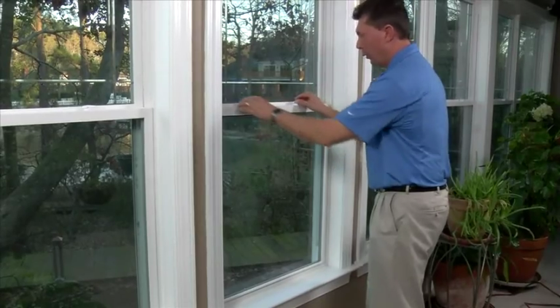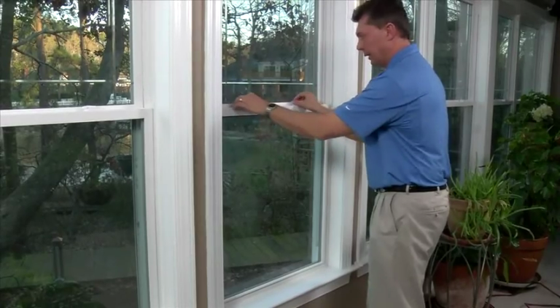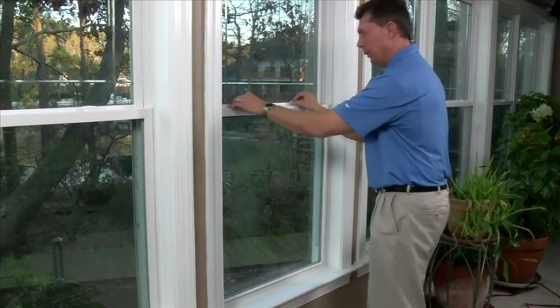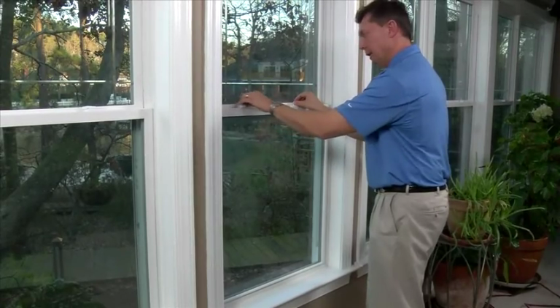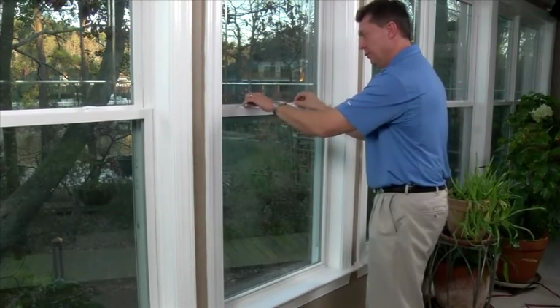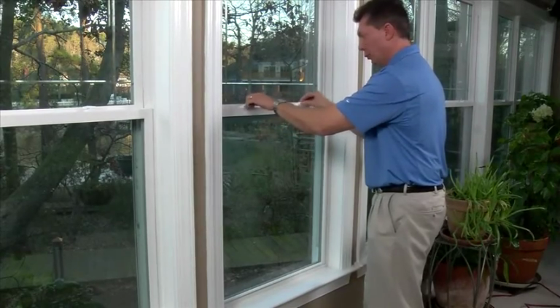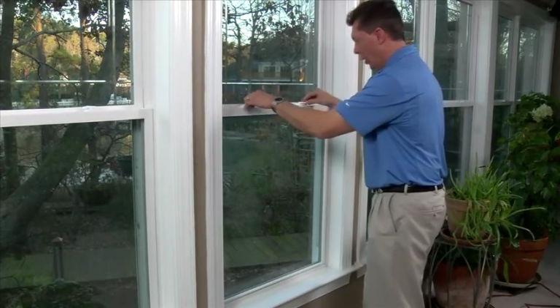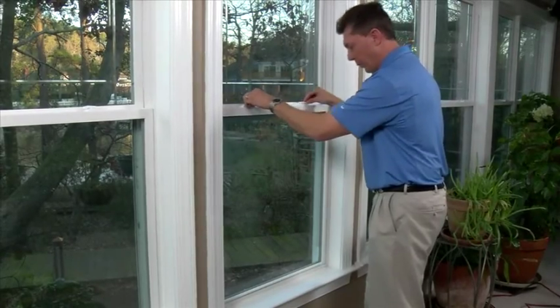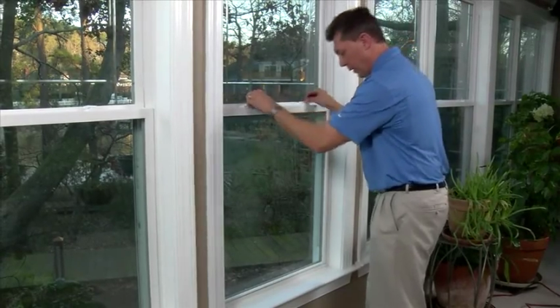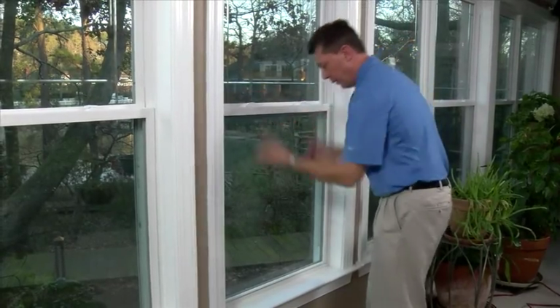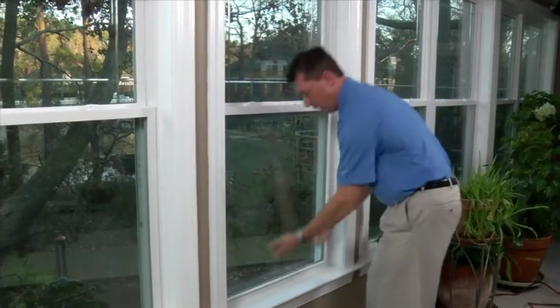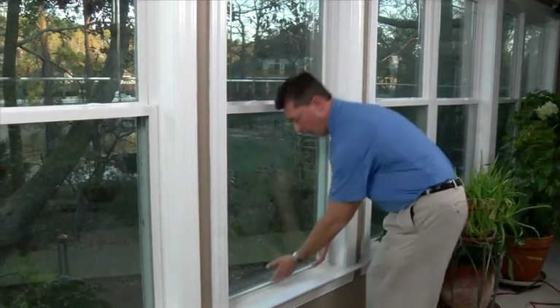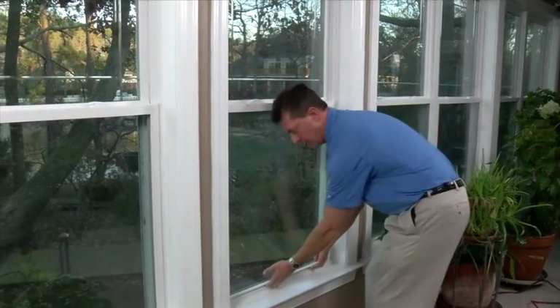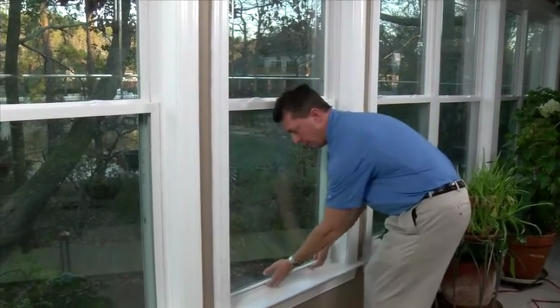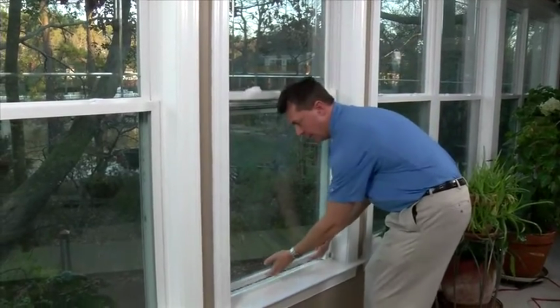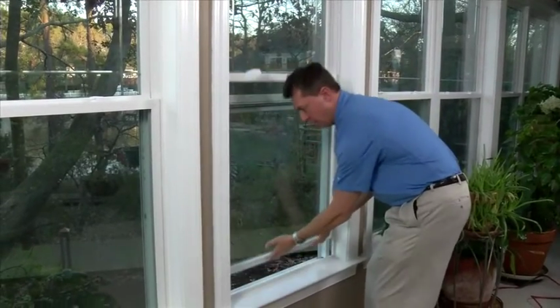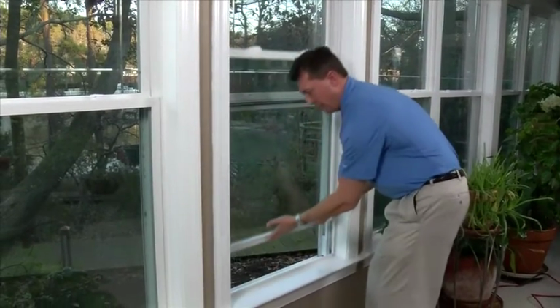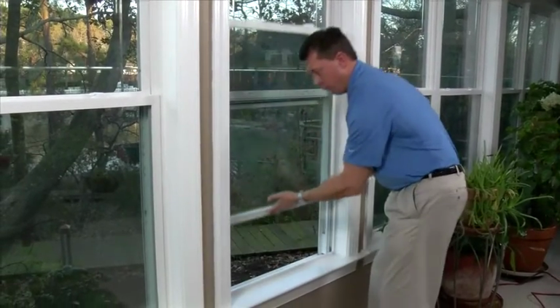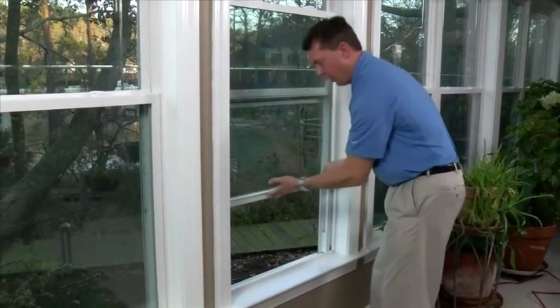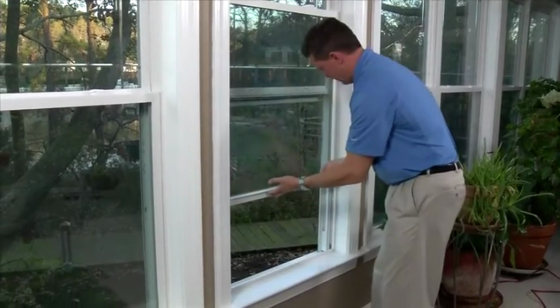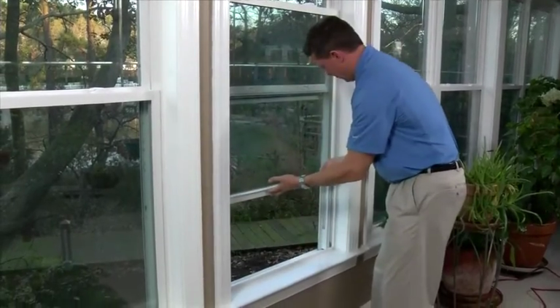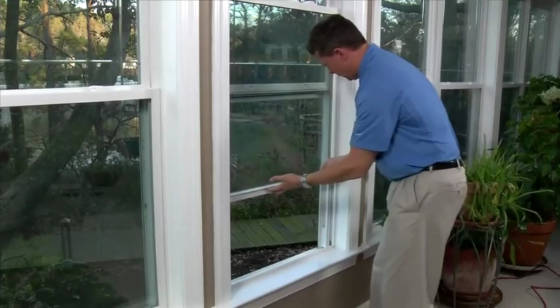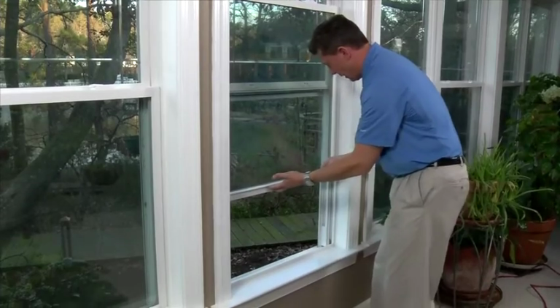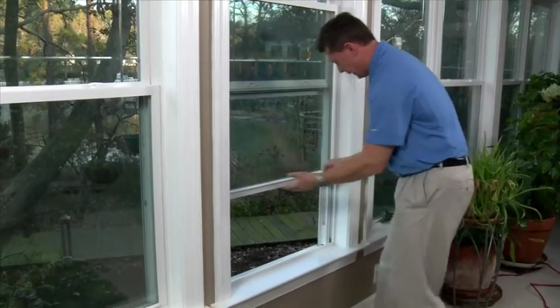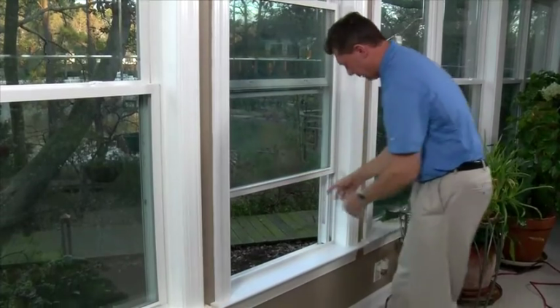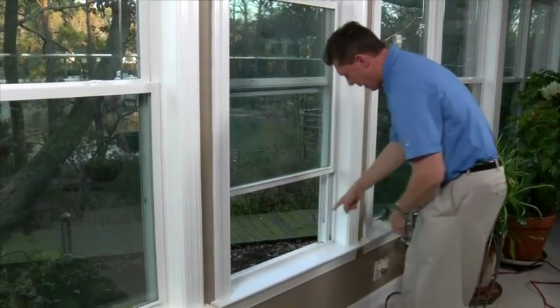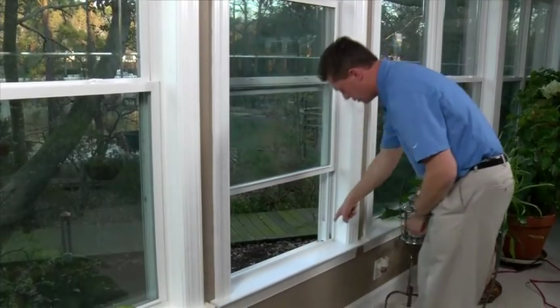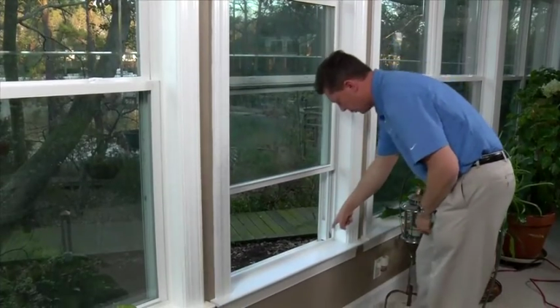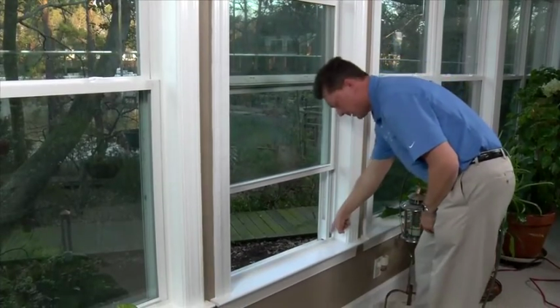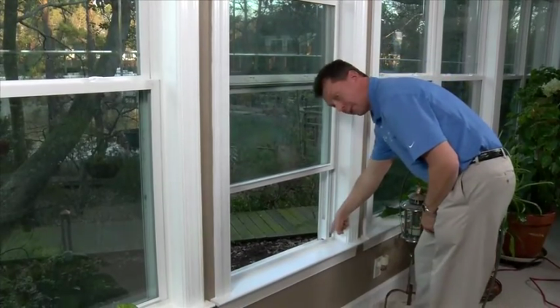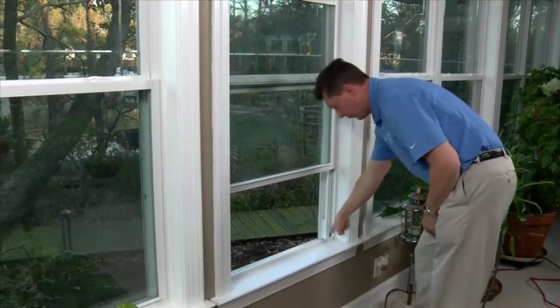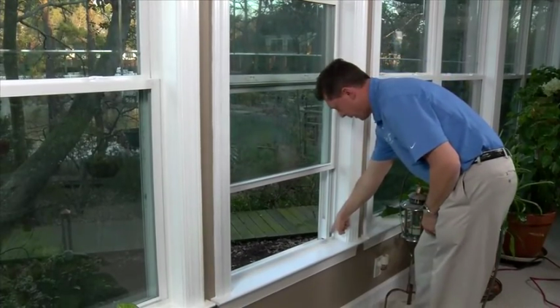Unfortunately, when they do go to reopen the window and want to pull it up, they'll end up finding that the balance shoe is at the very bottom.